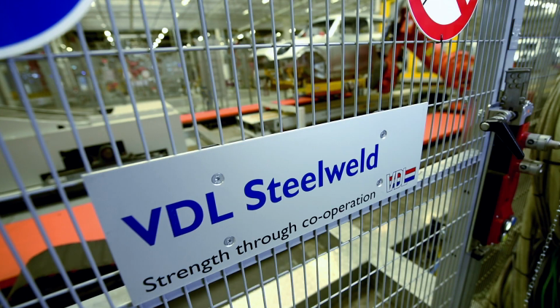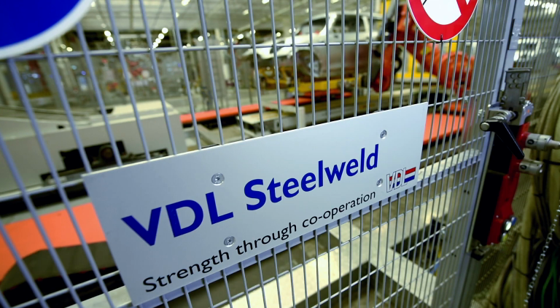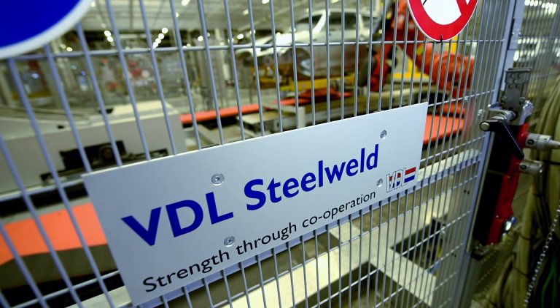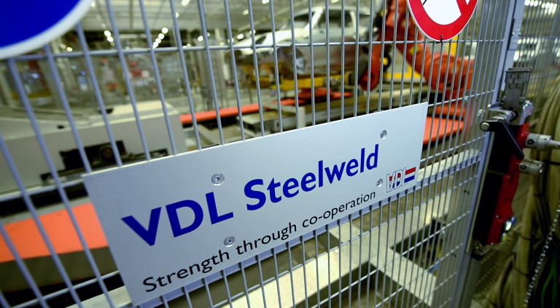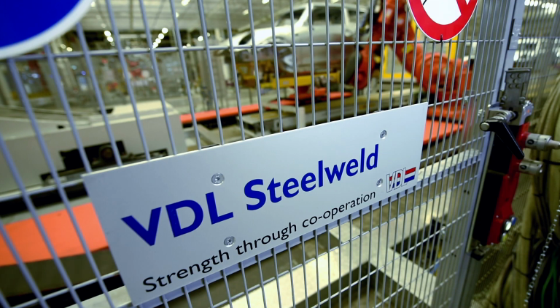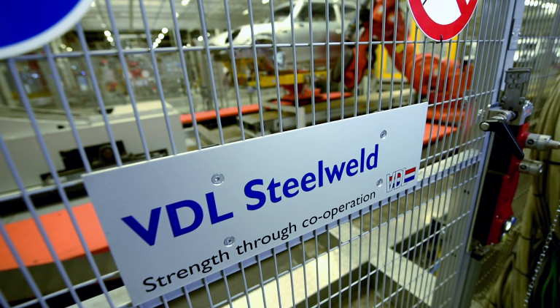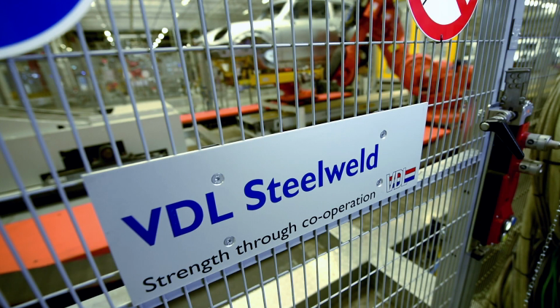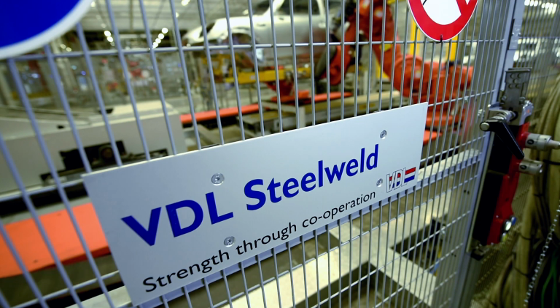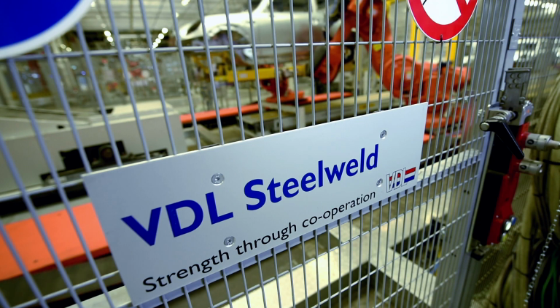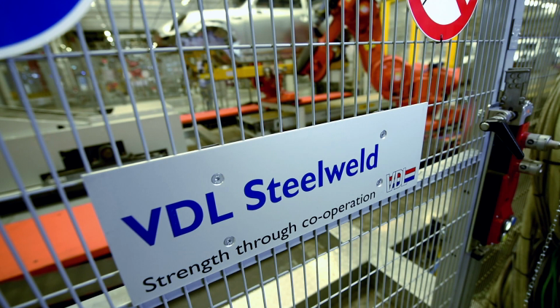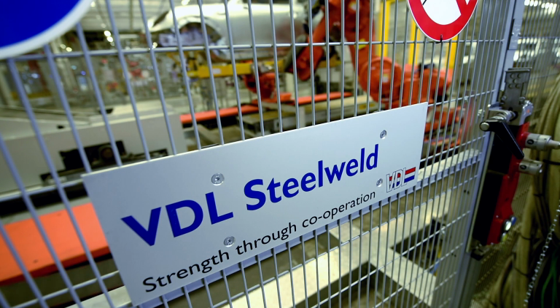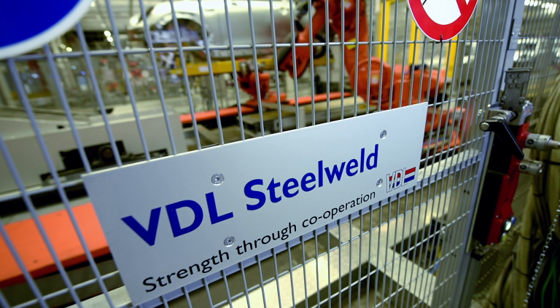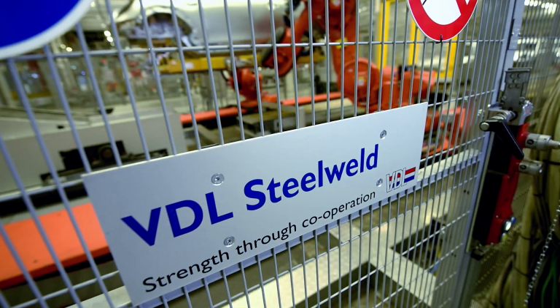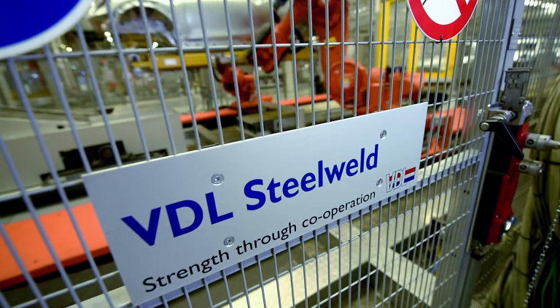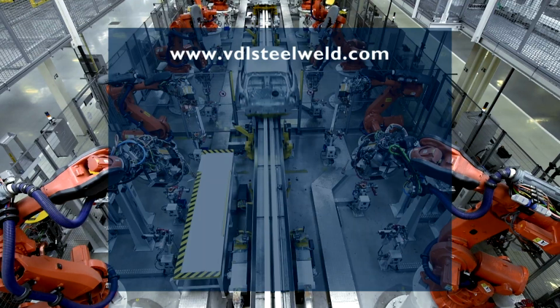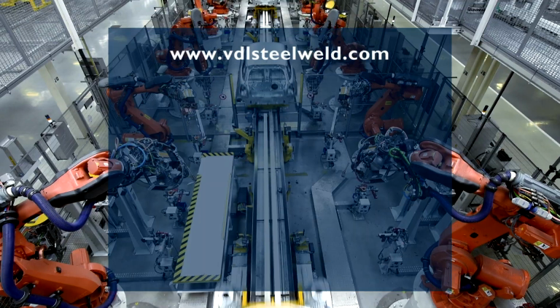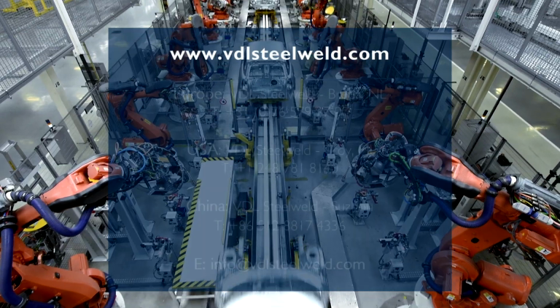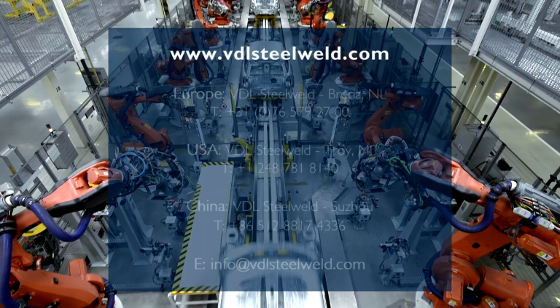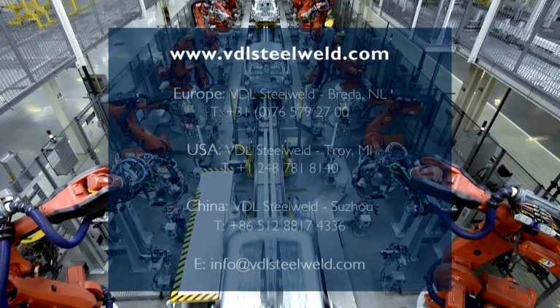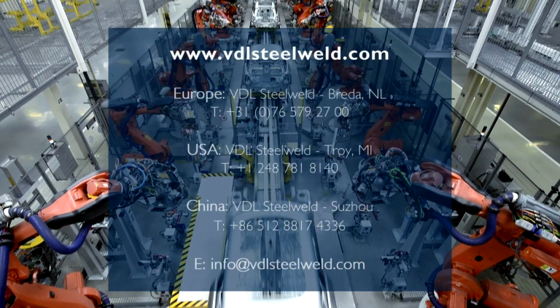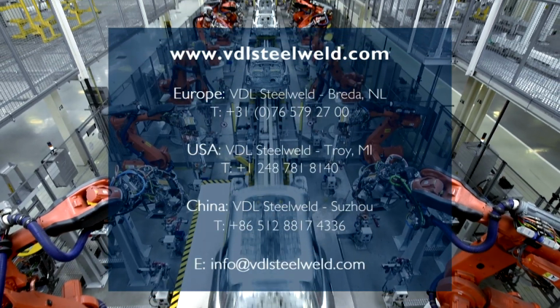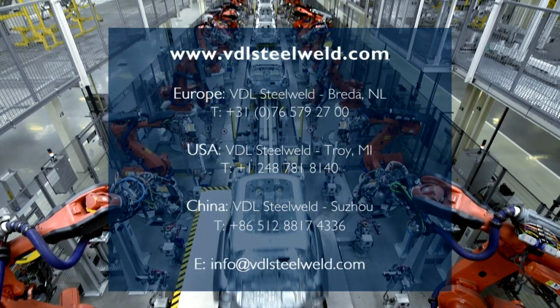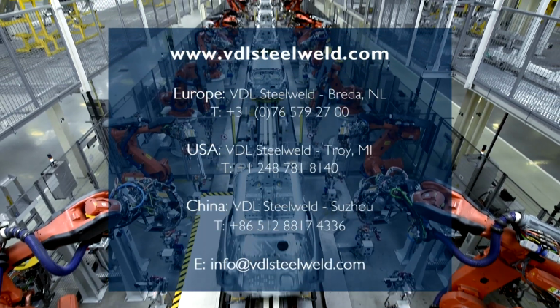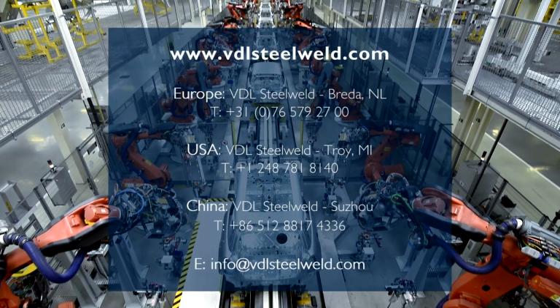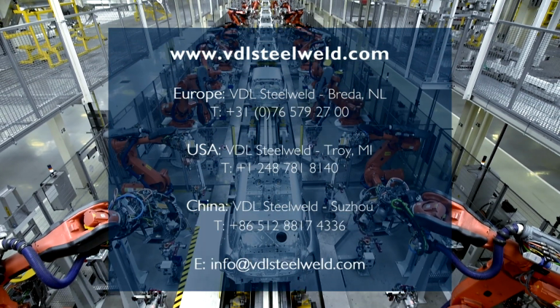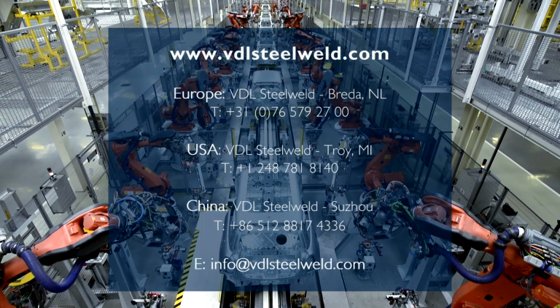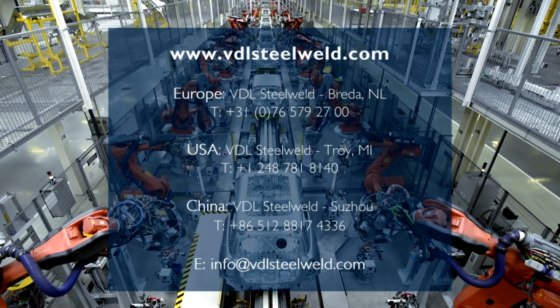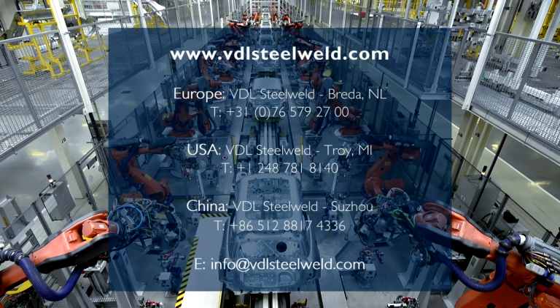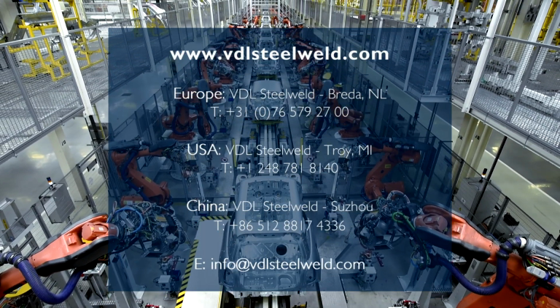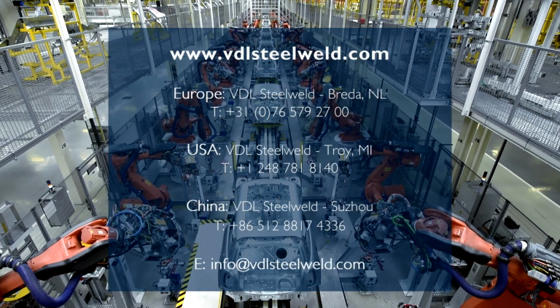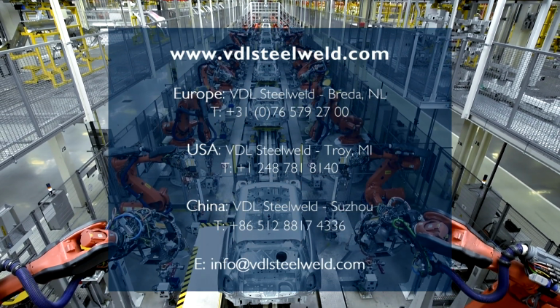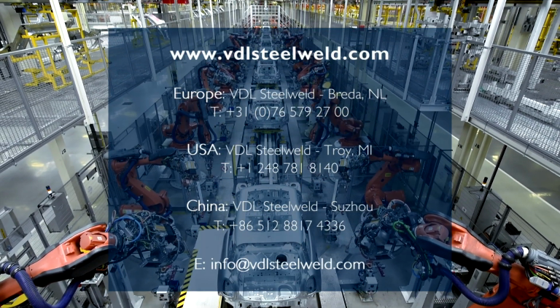For more information, contact us at vdlsteelweld.com.